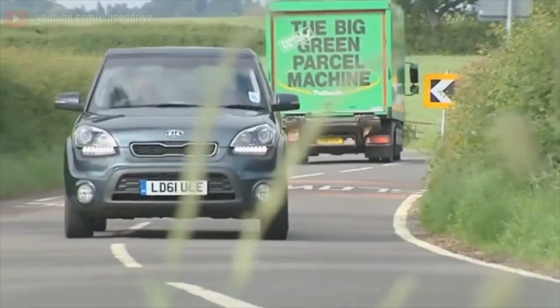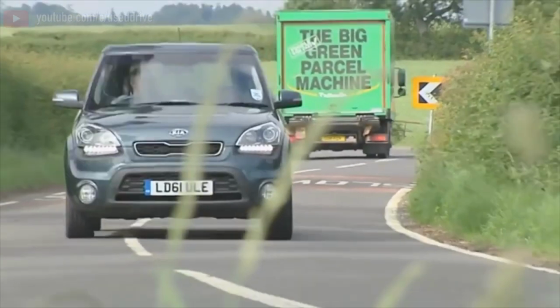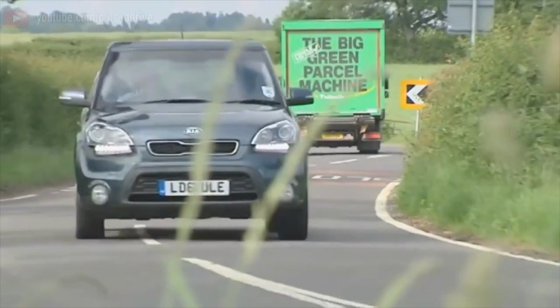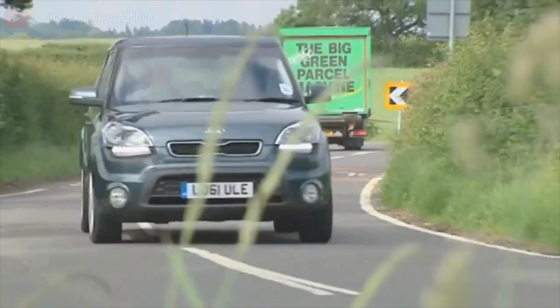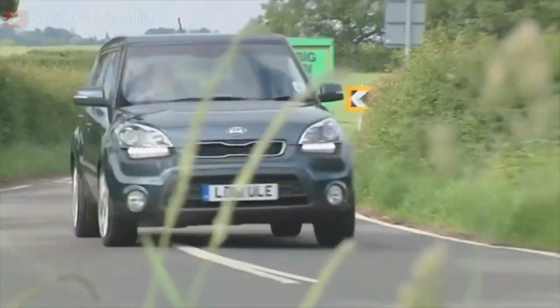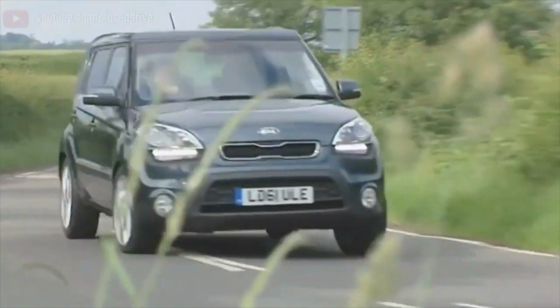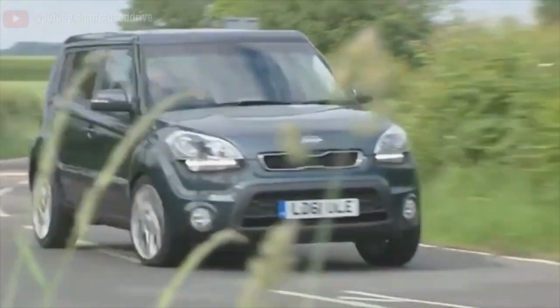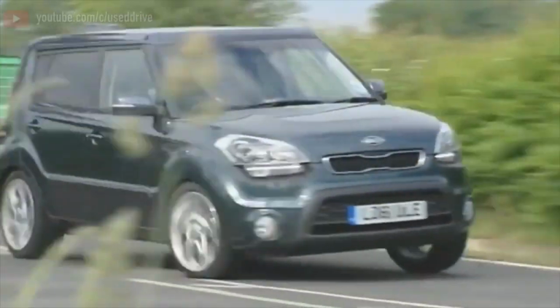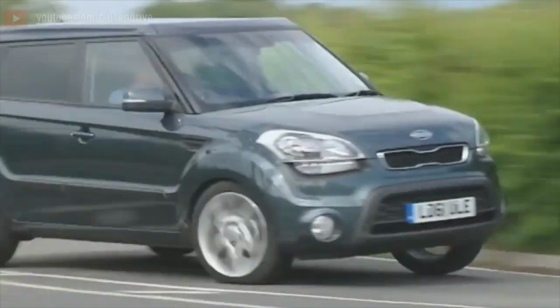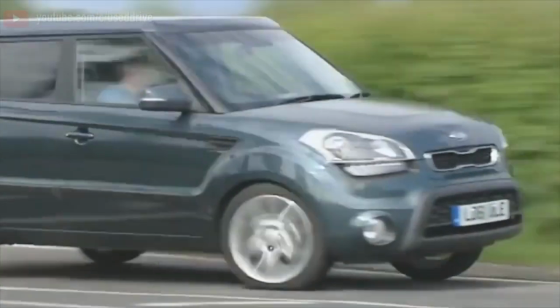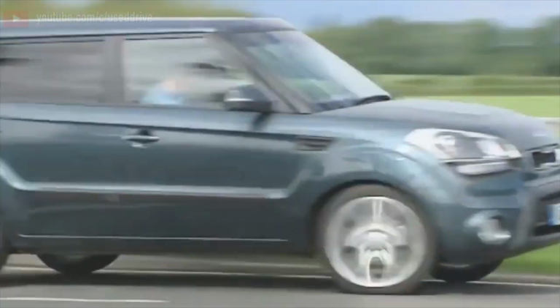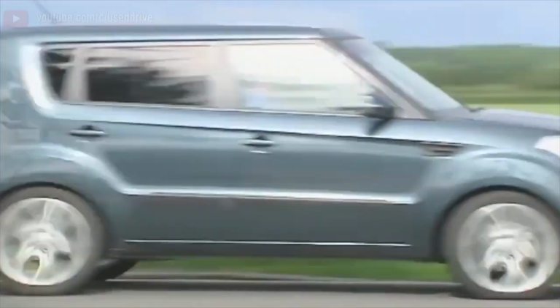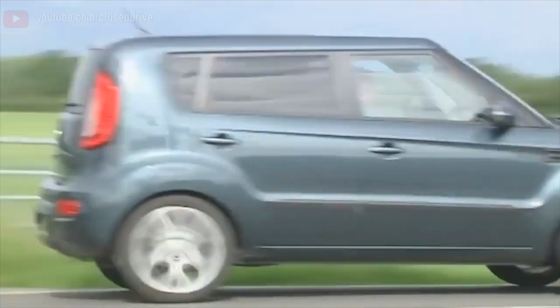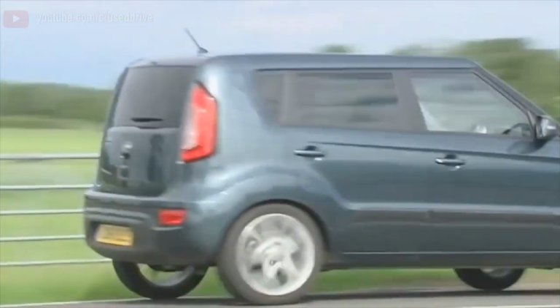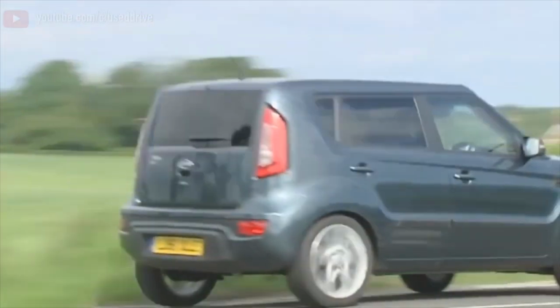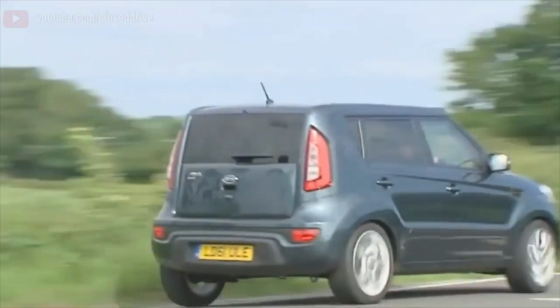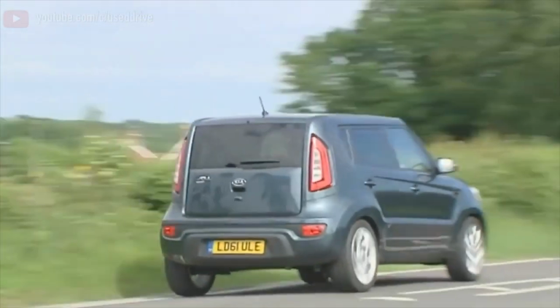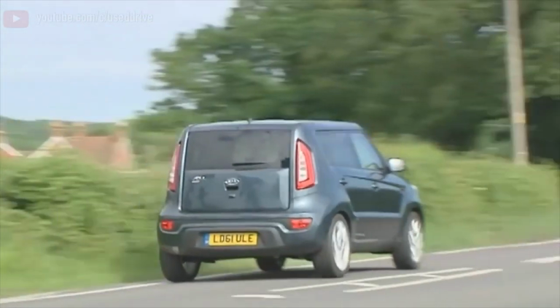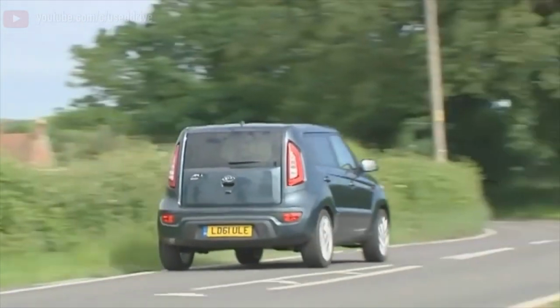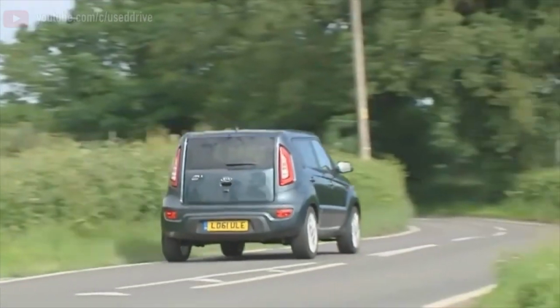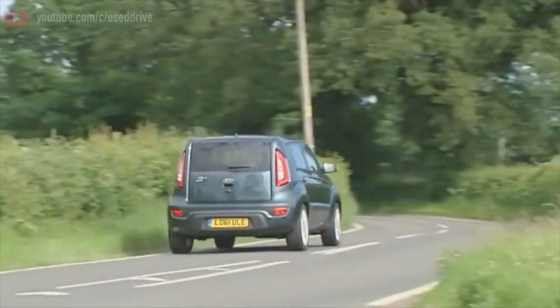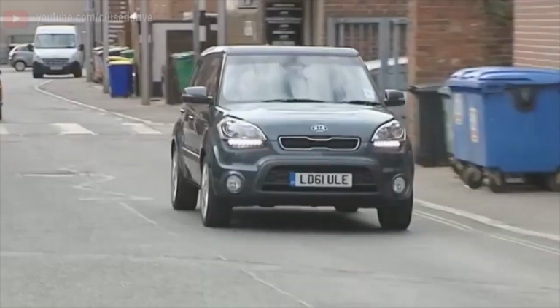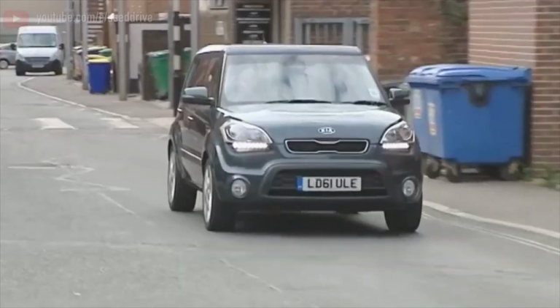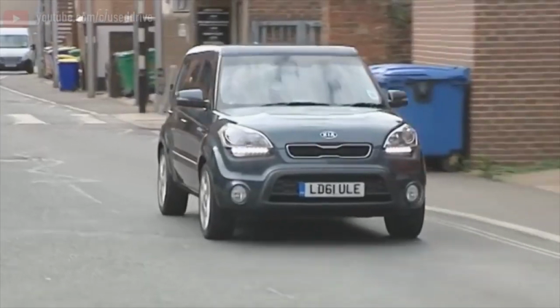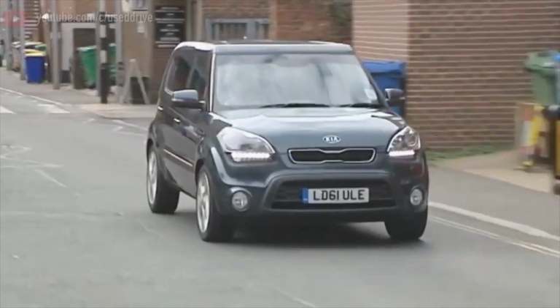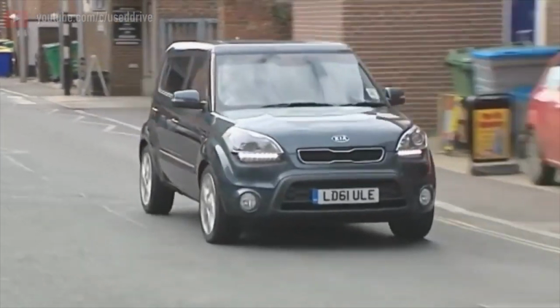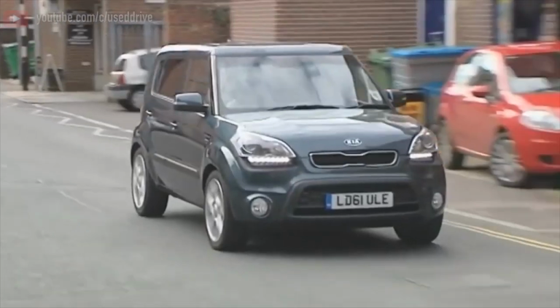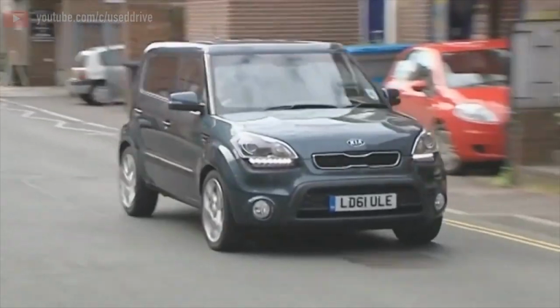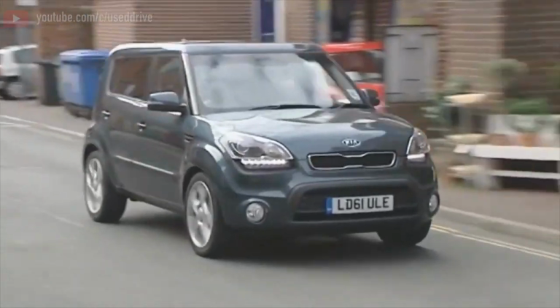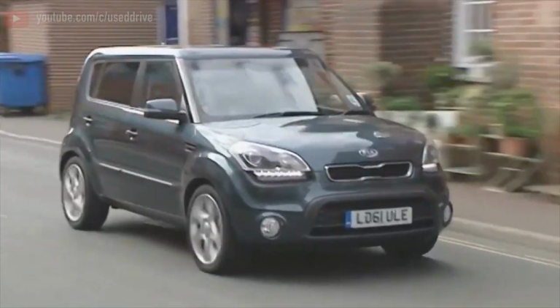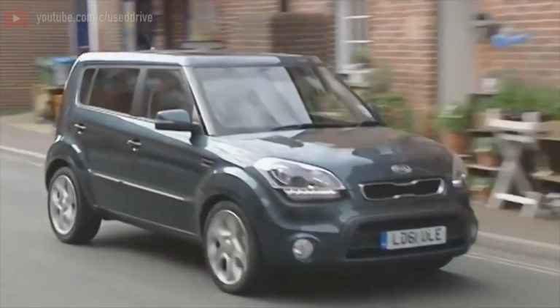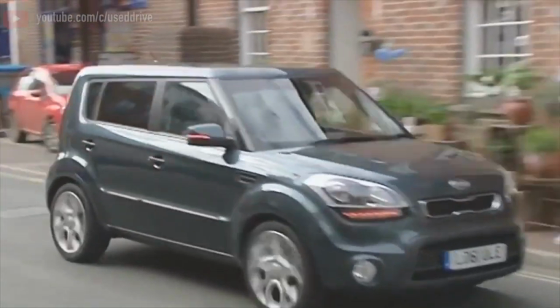Greetings dear friends. I present to your attention the most common malfunctions and breakdowns that occur on the Kia Soul.